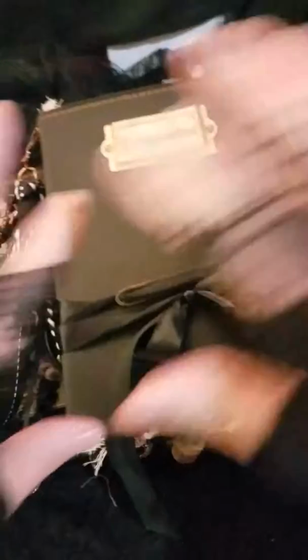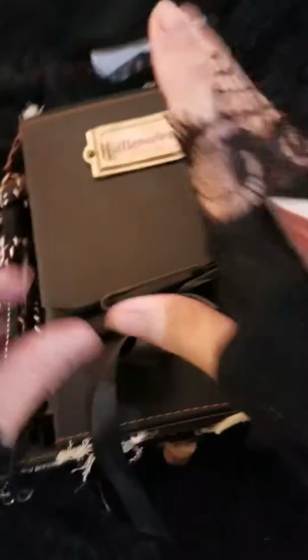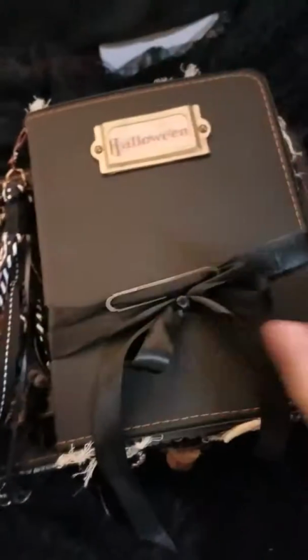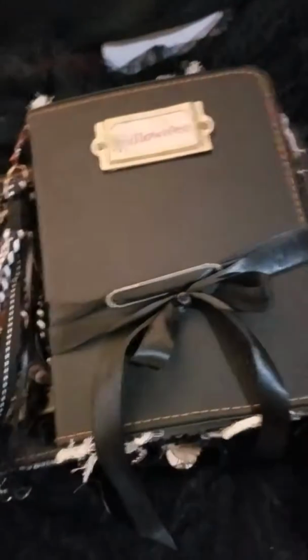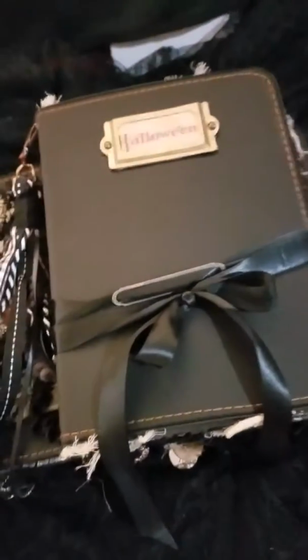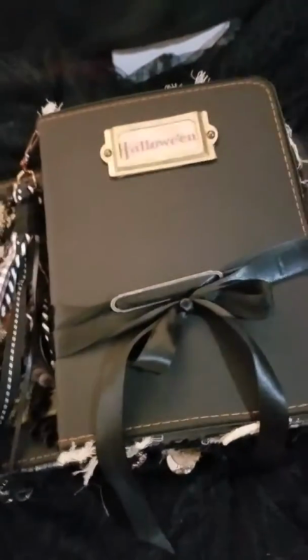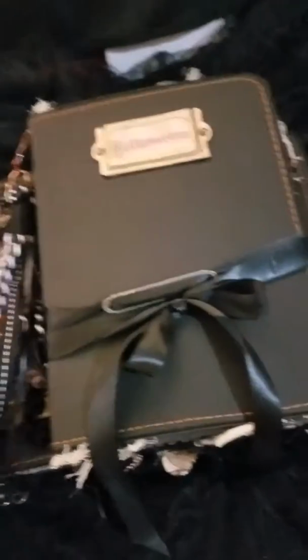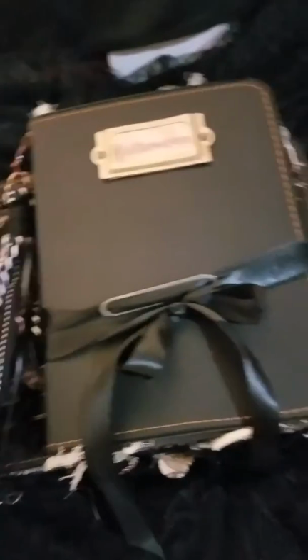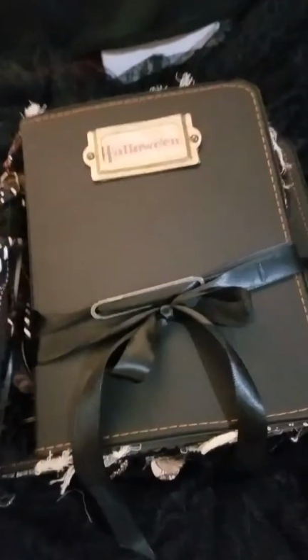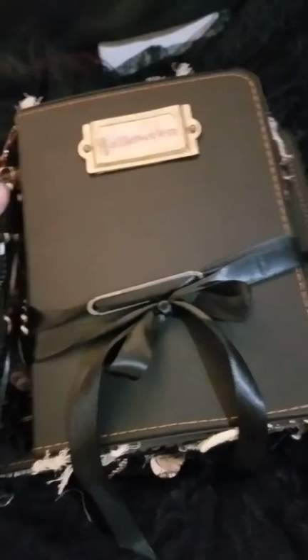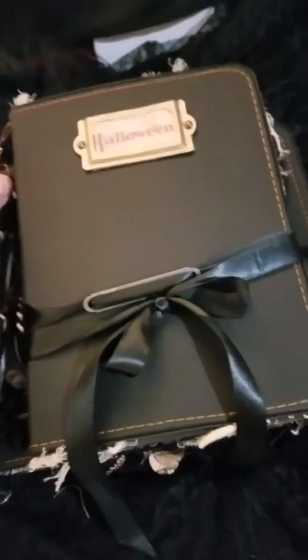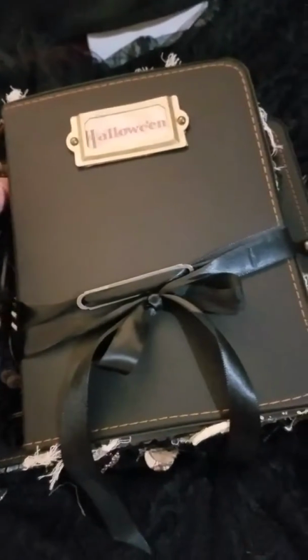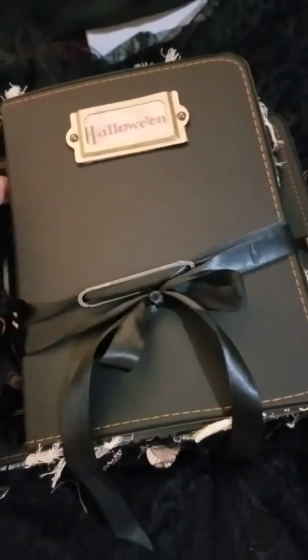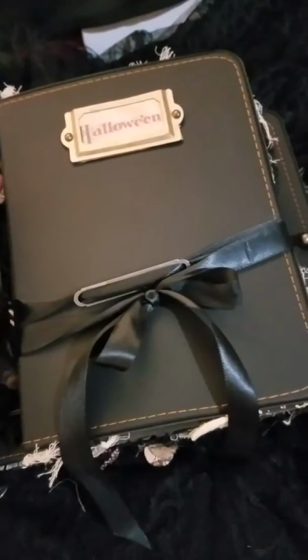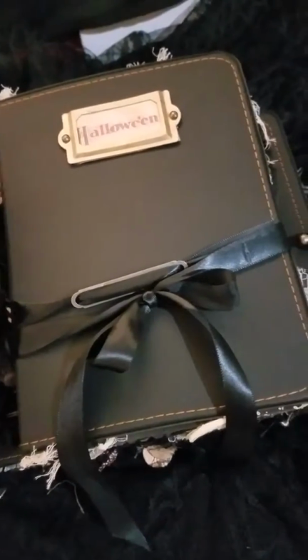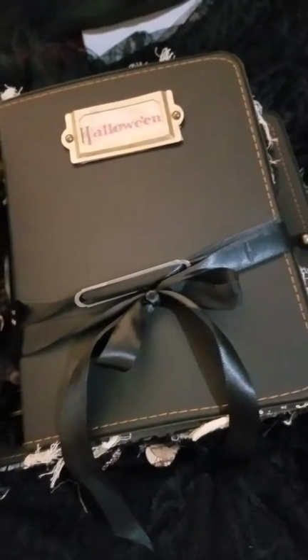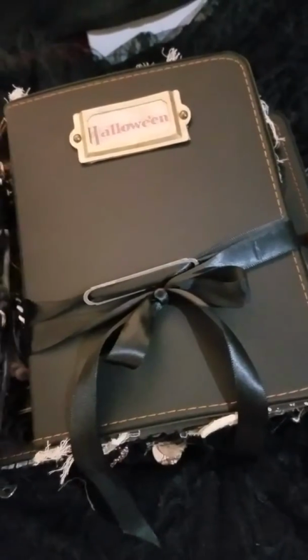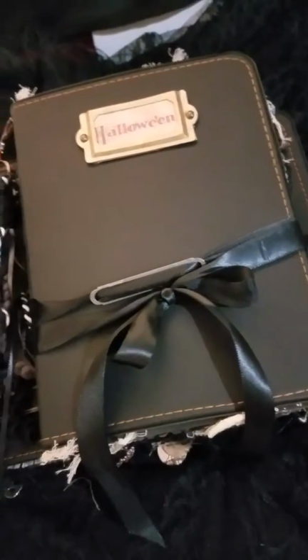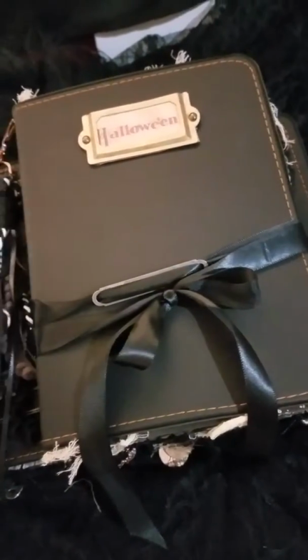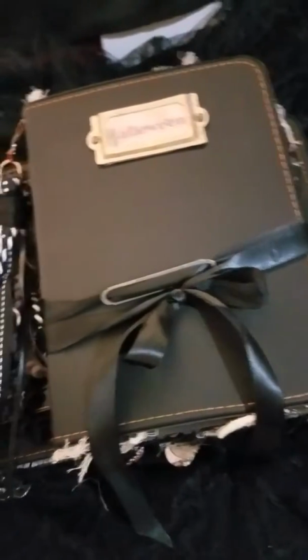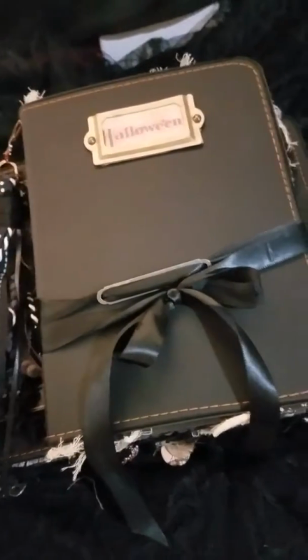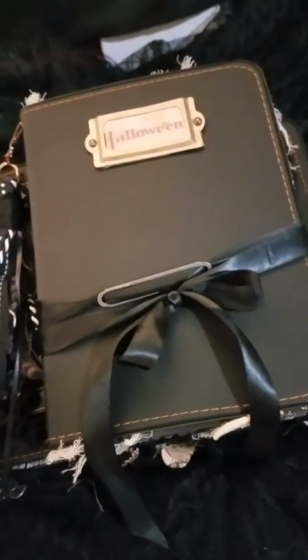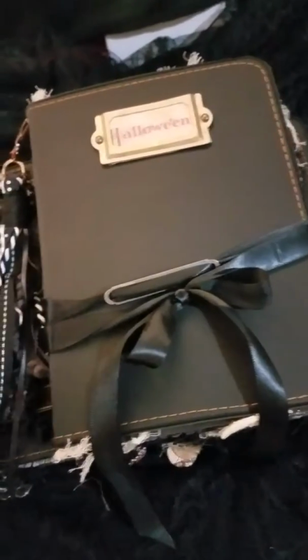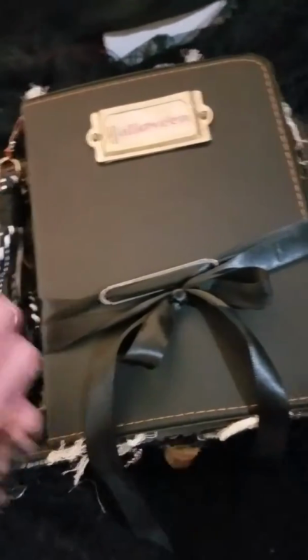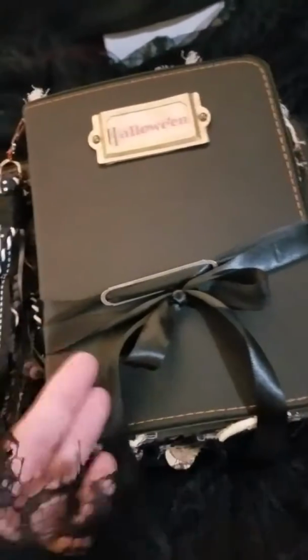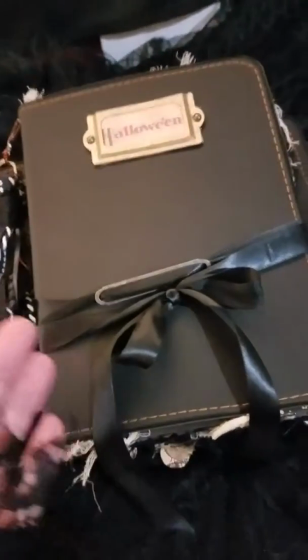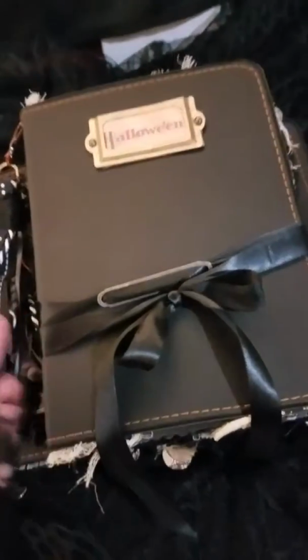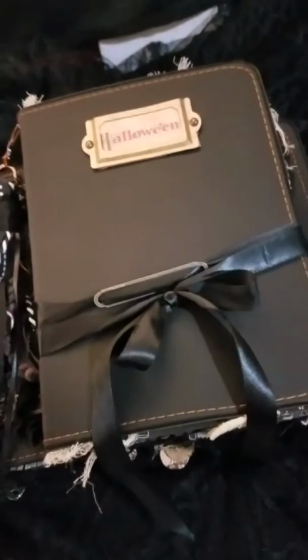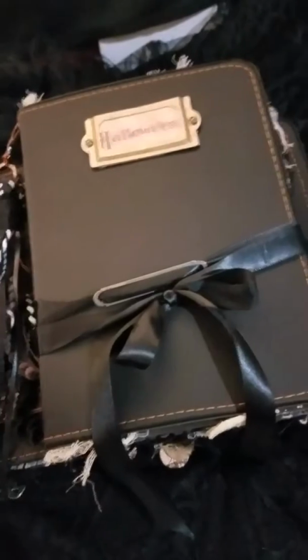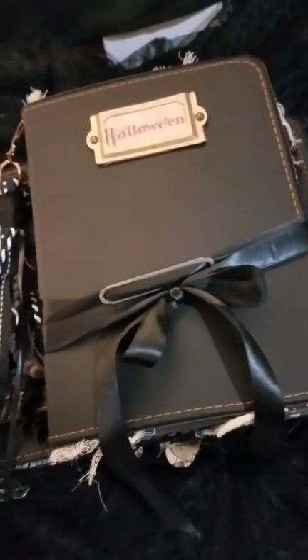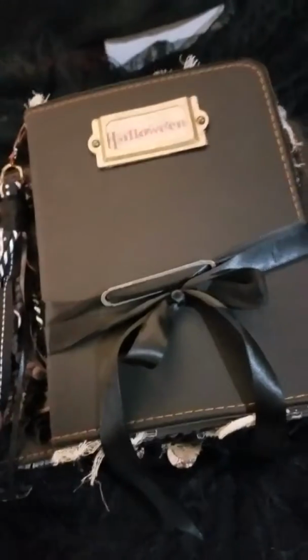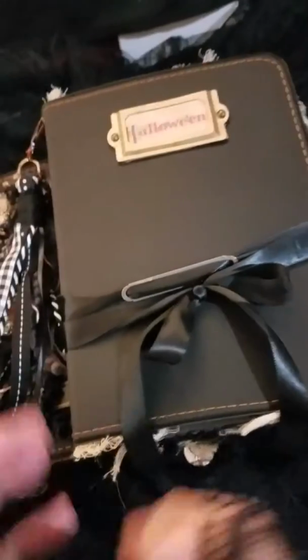Hi everybody. Today I'm going to do a flip through on a few Halloween junk journals I made.